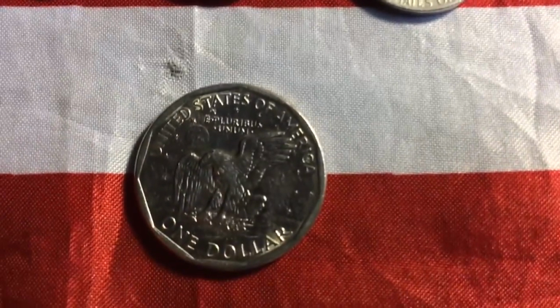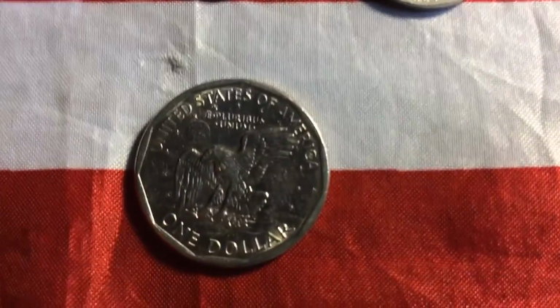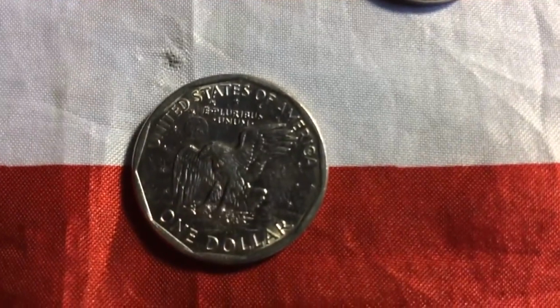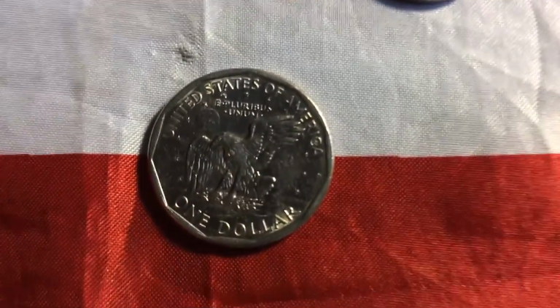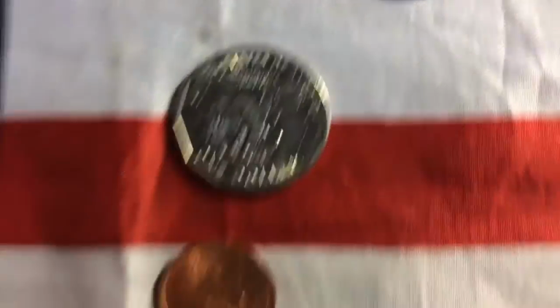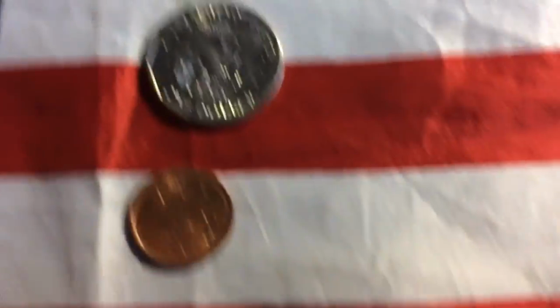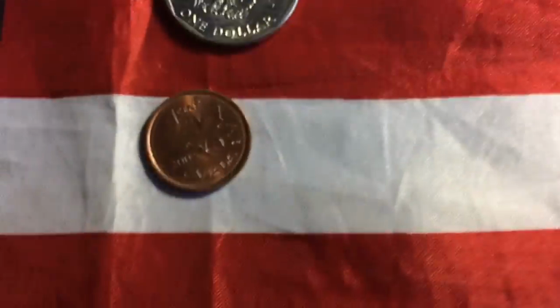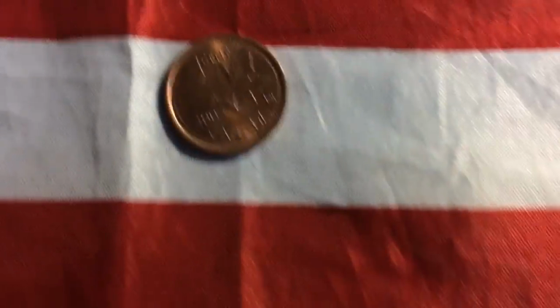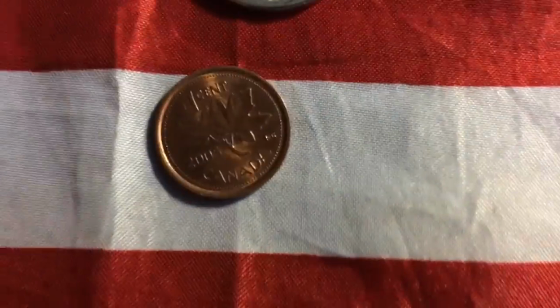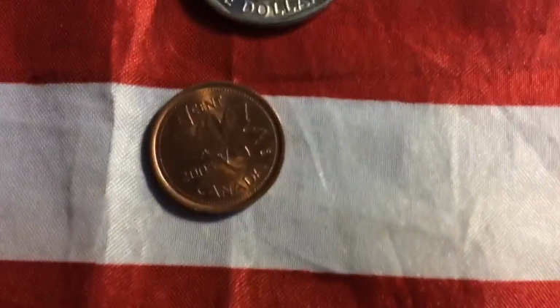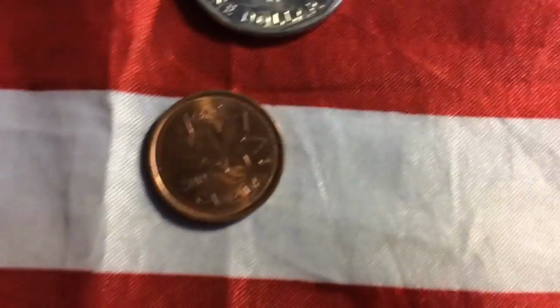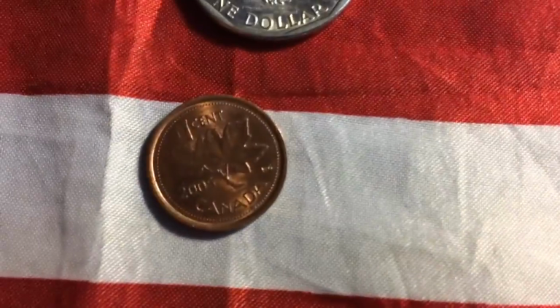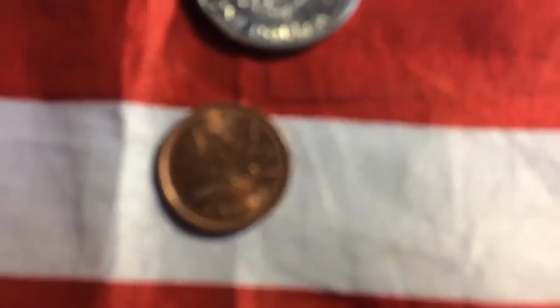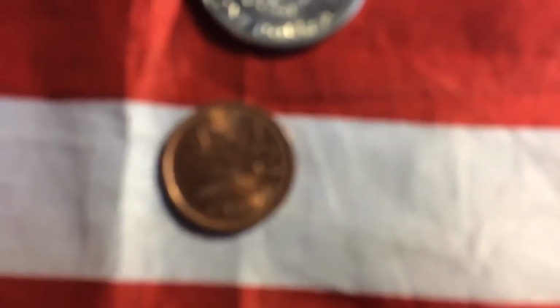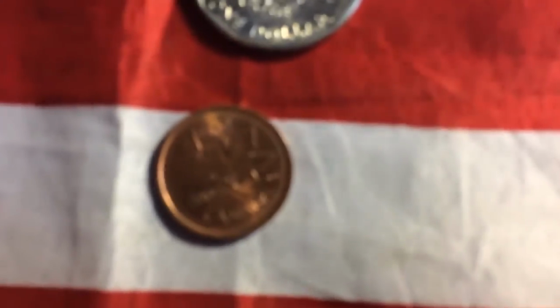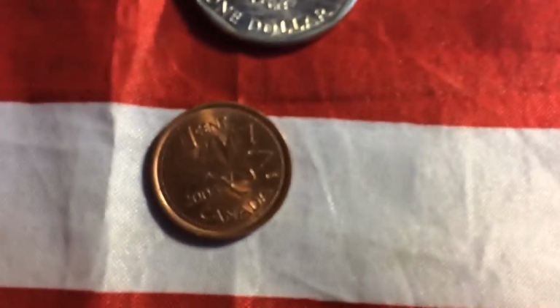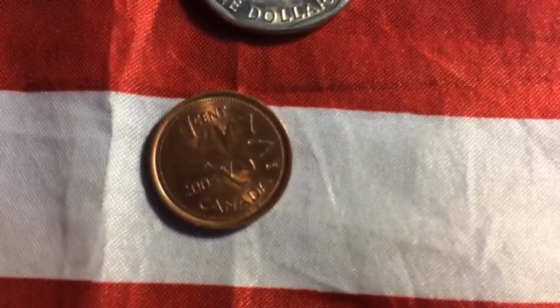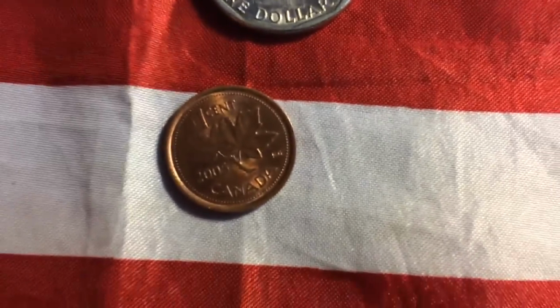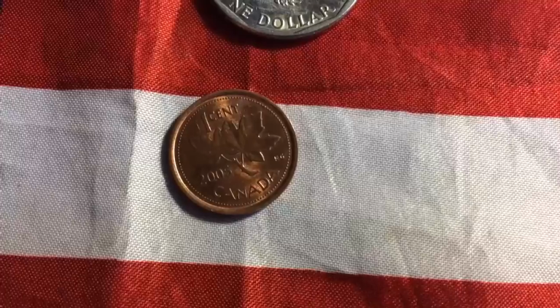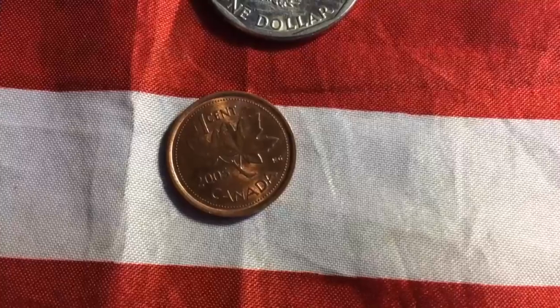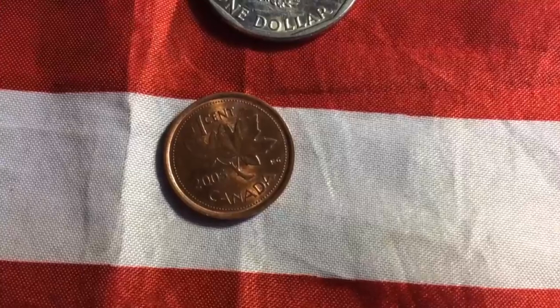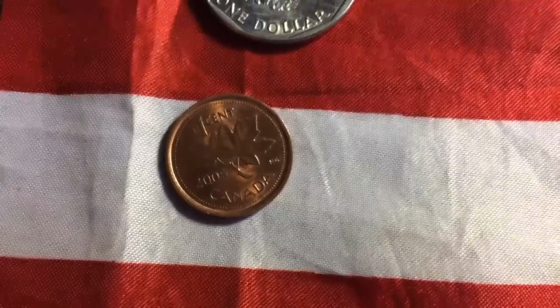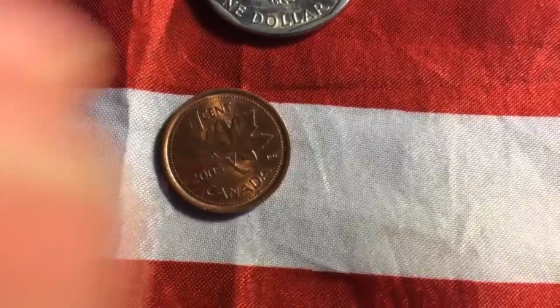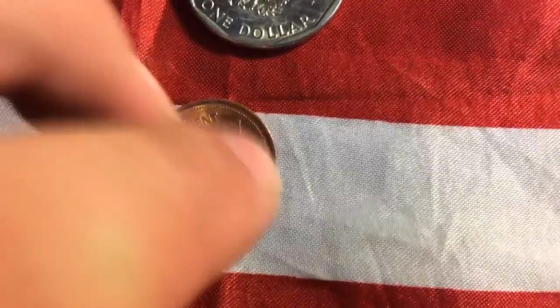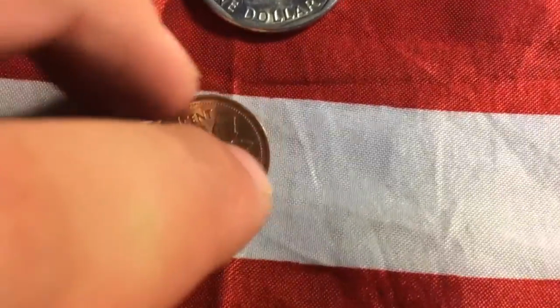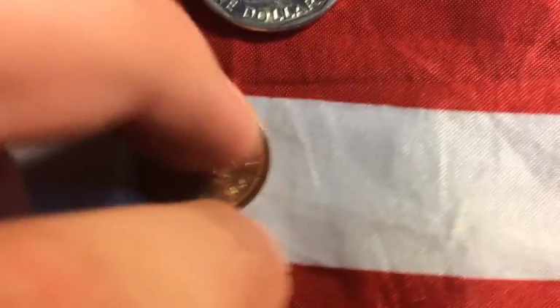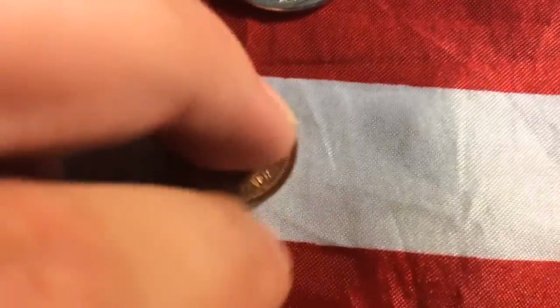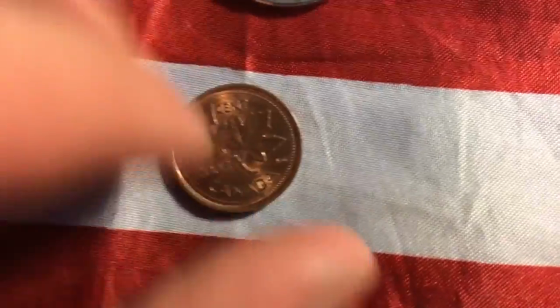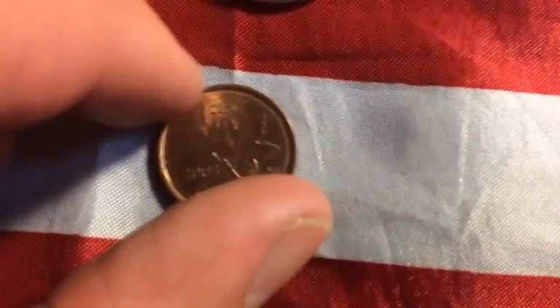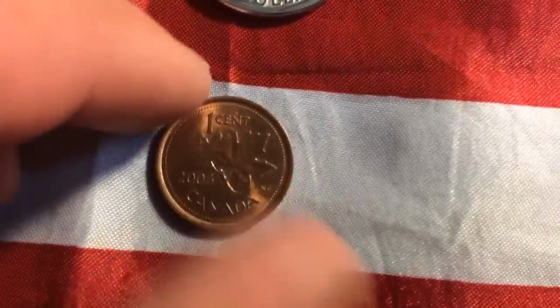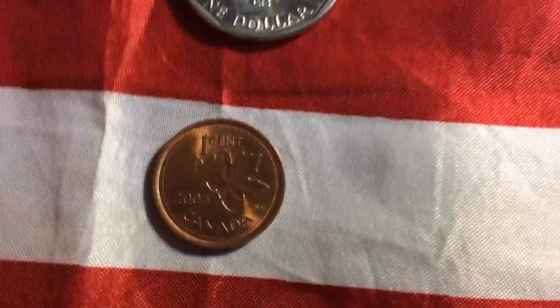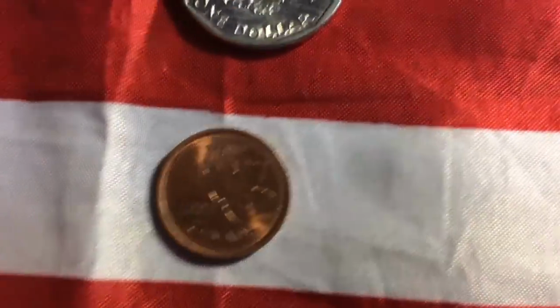And our next find is a 2005 Canadian penny.